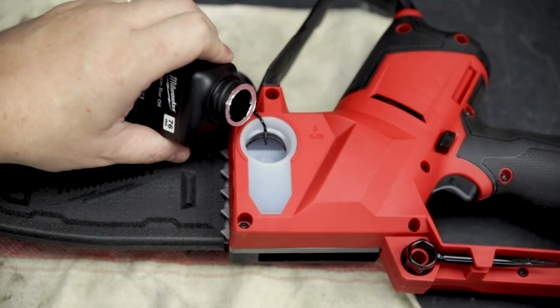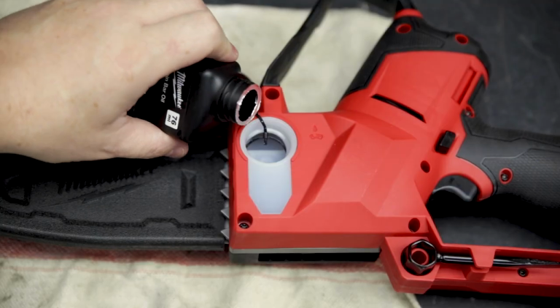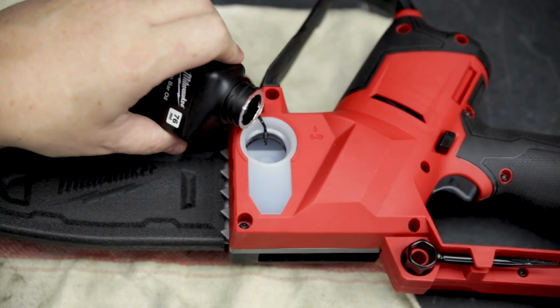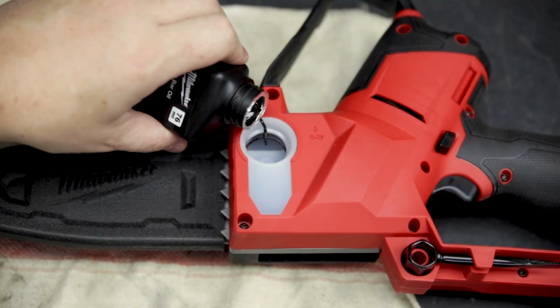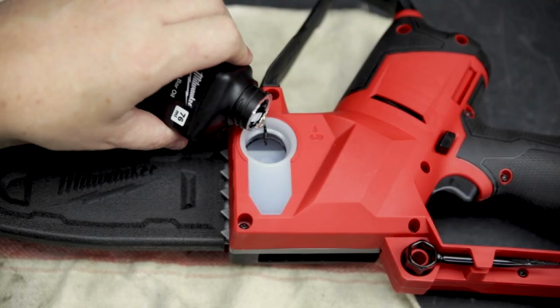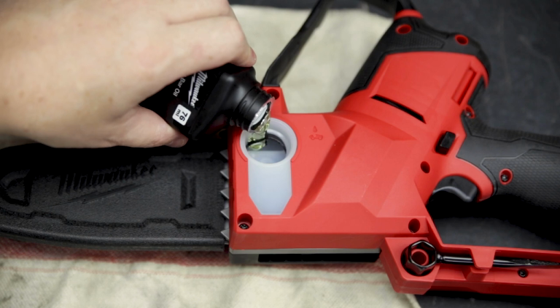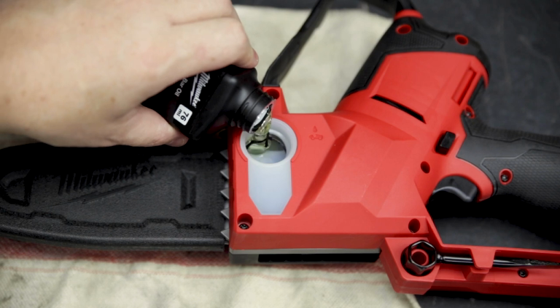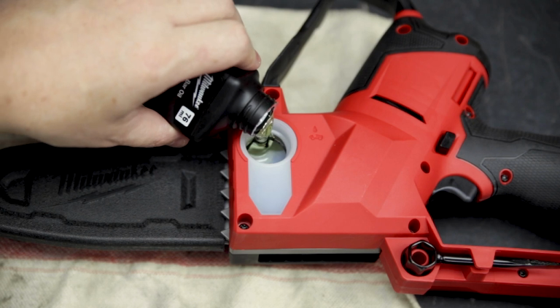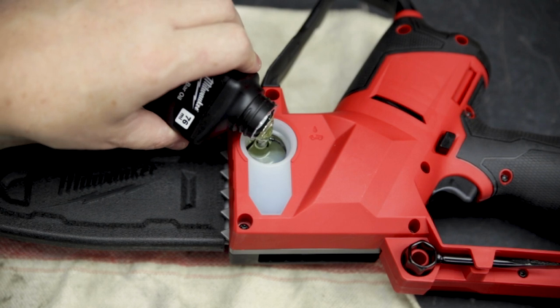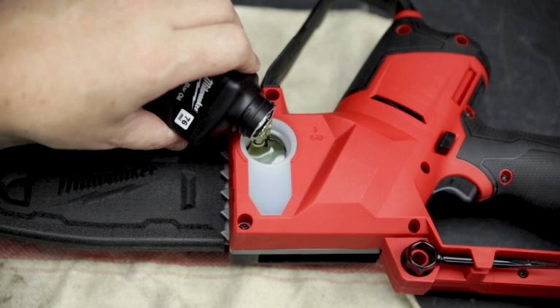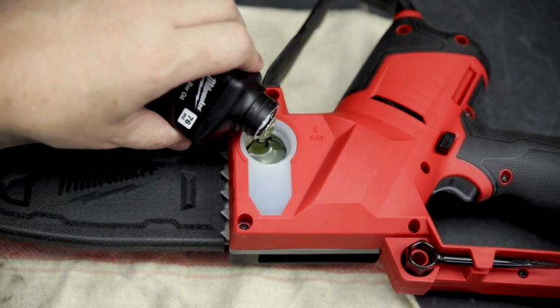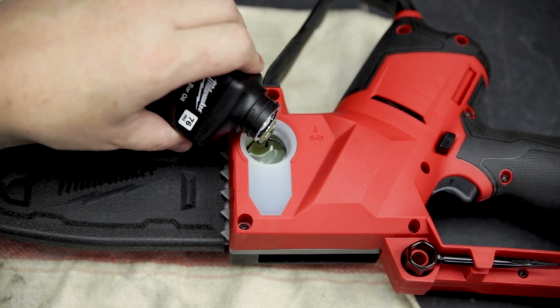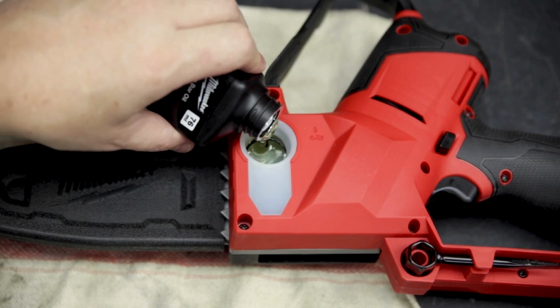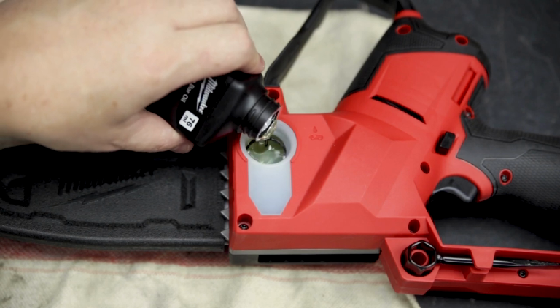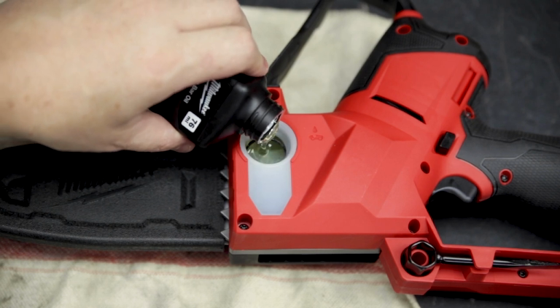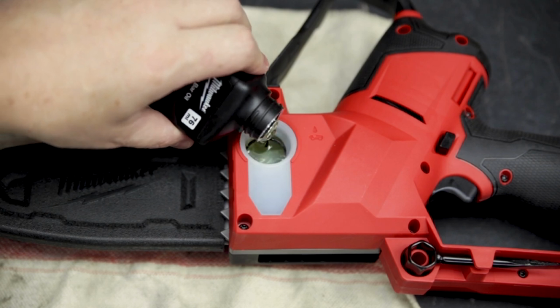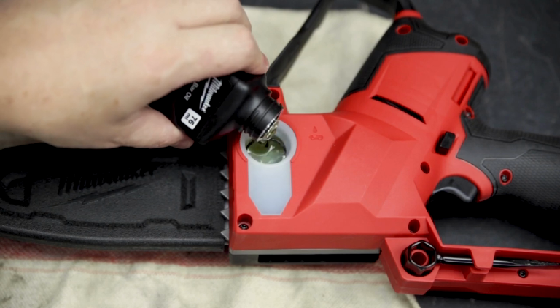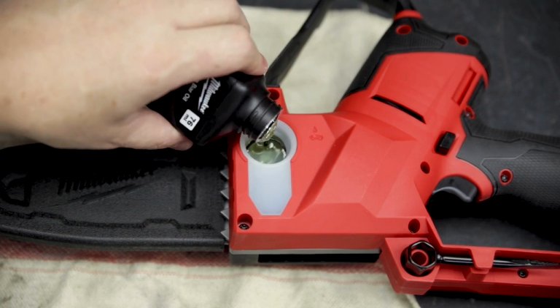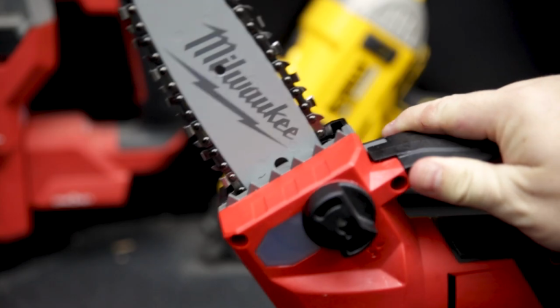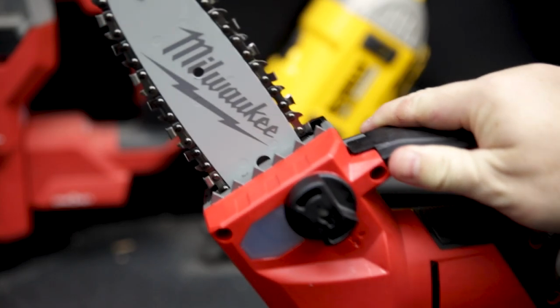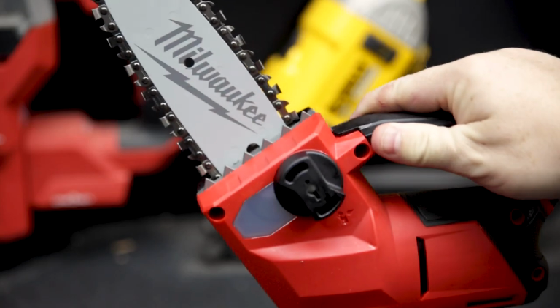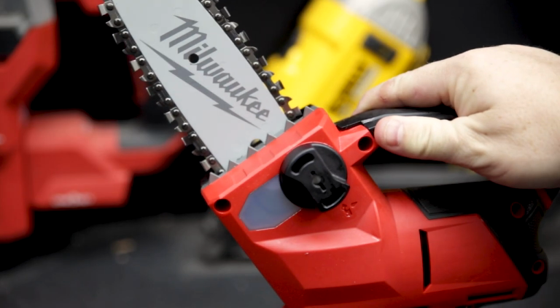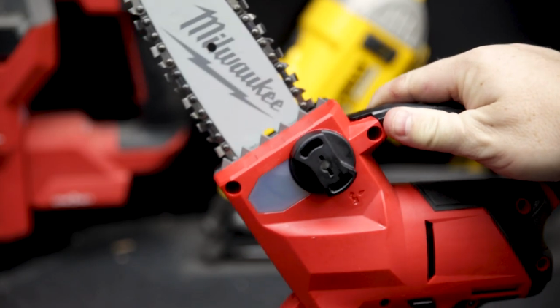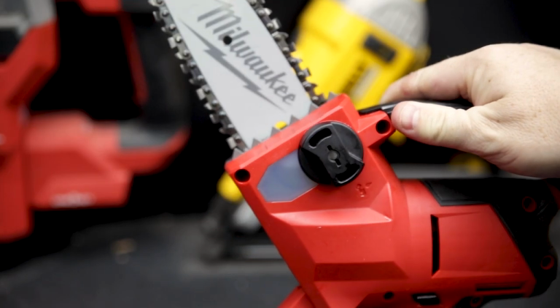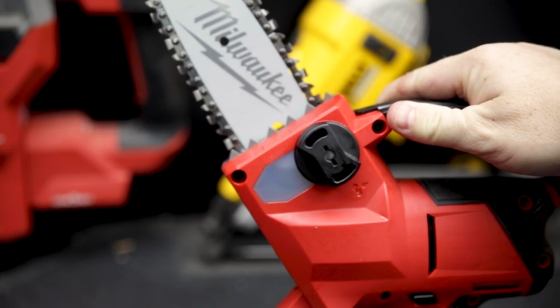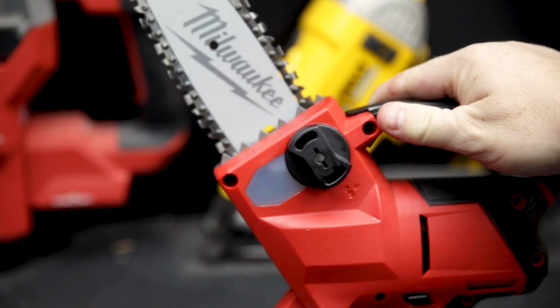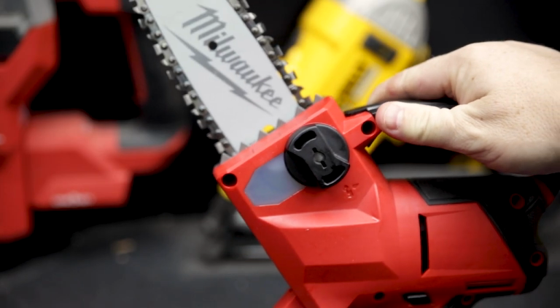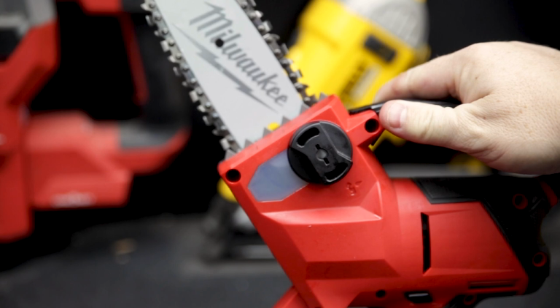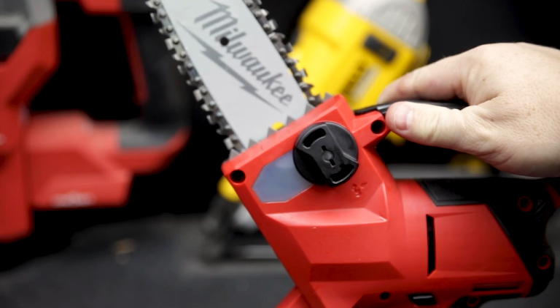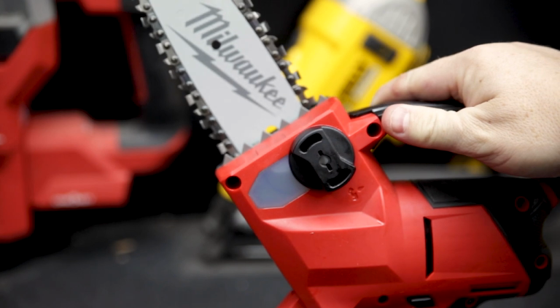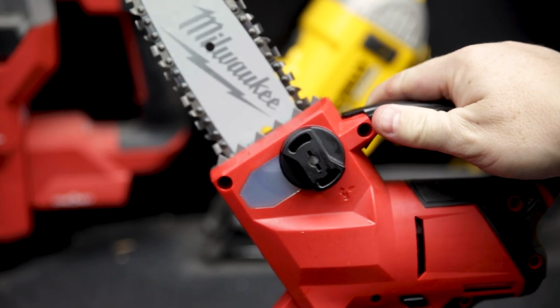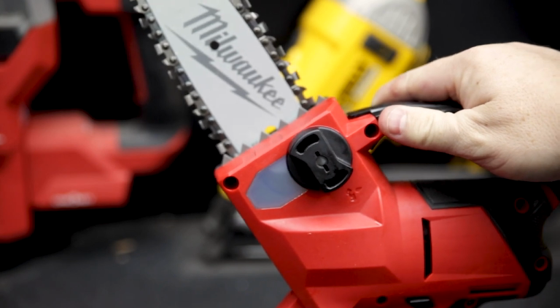It comes with chain bar oil to get you started. You should always have chain bar oil in it before you fire it up, and the reservoir is see-through so you never run dry.